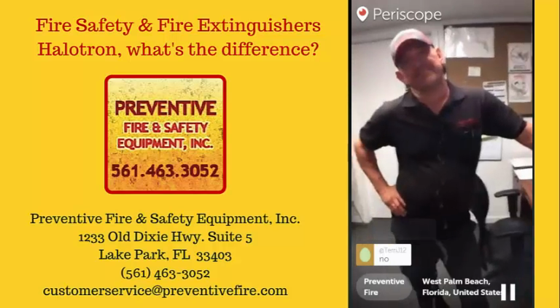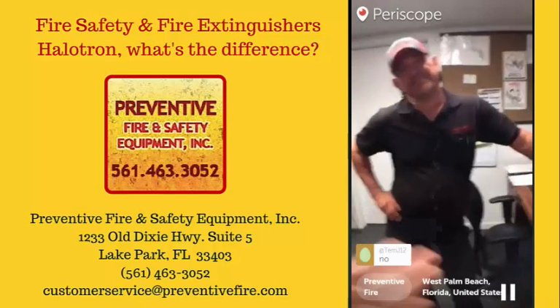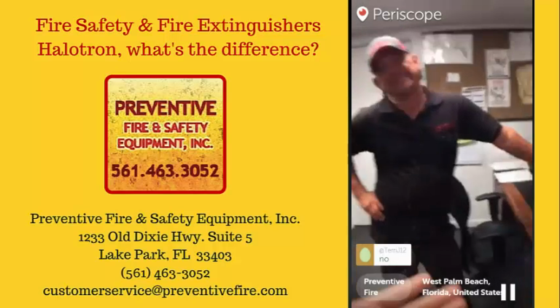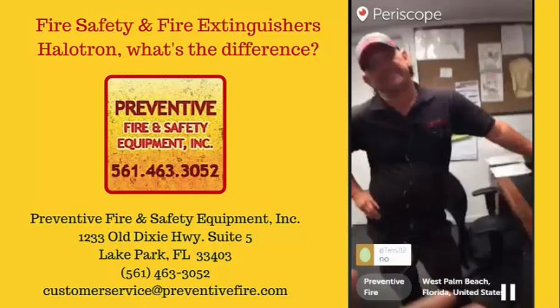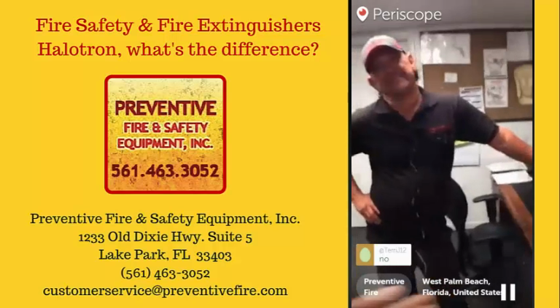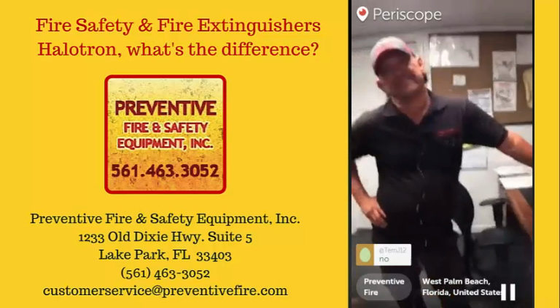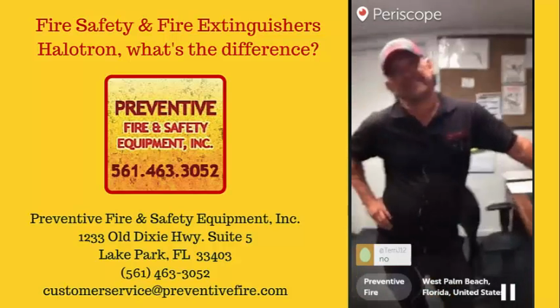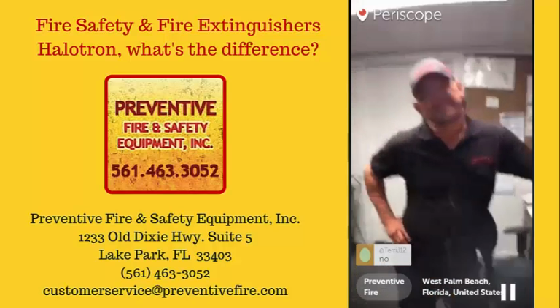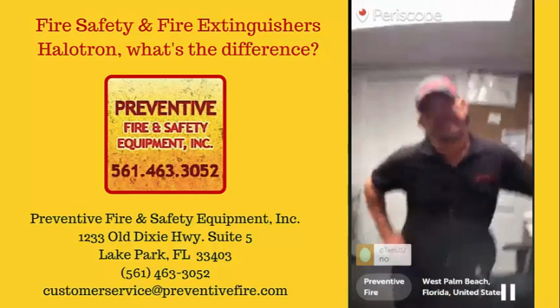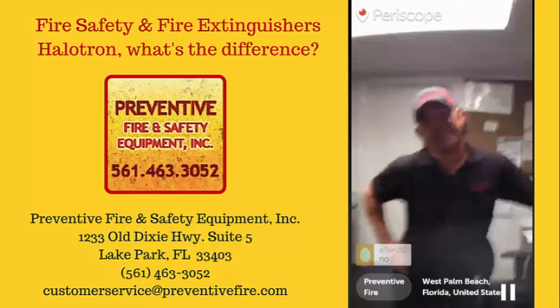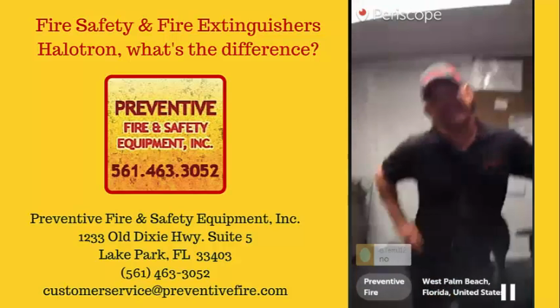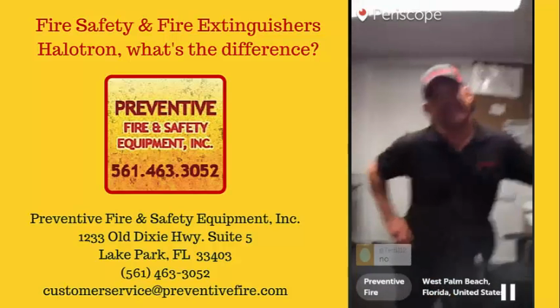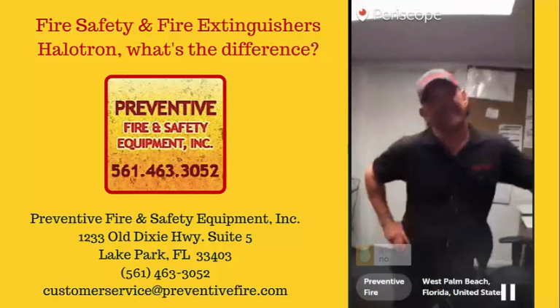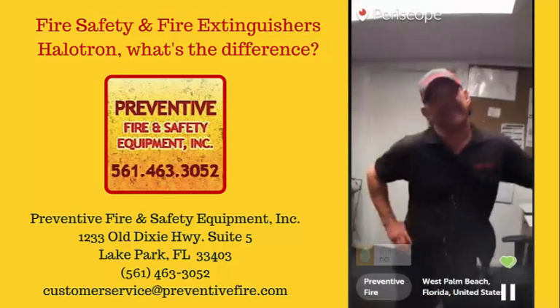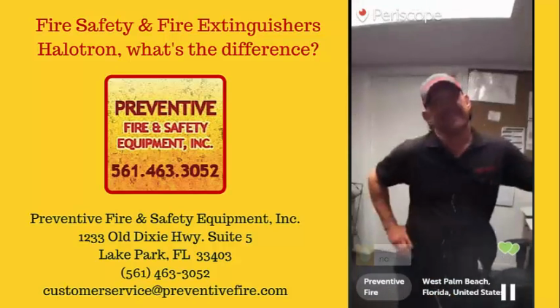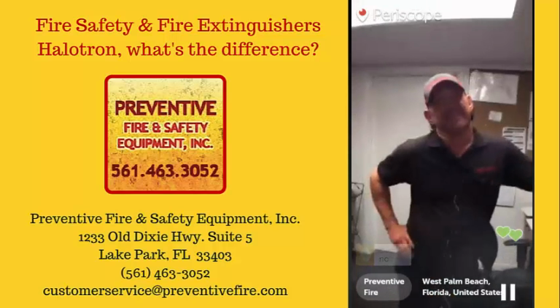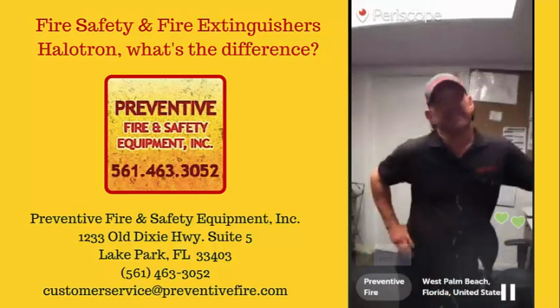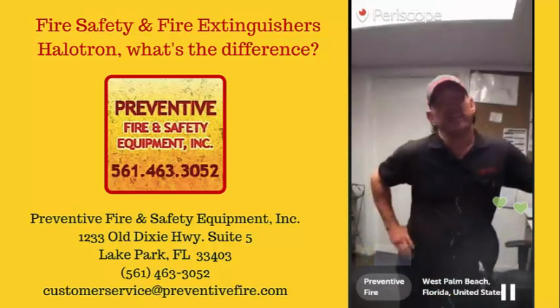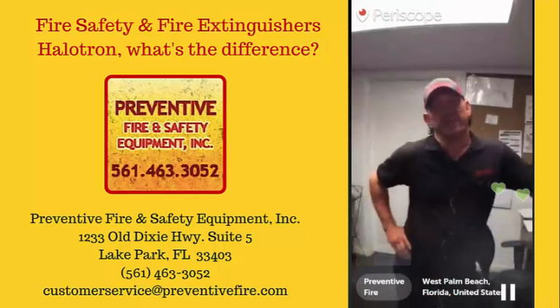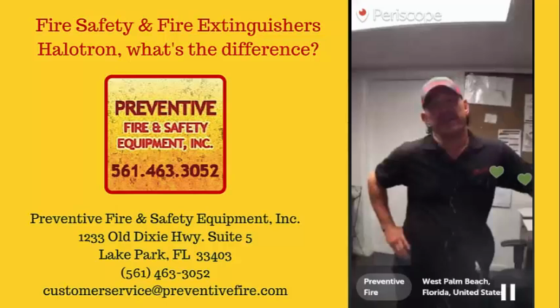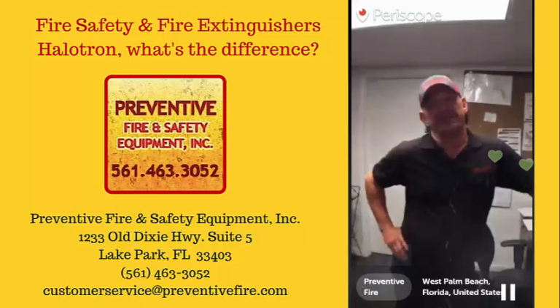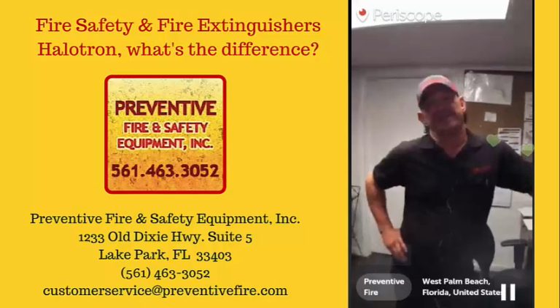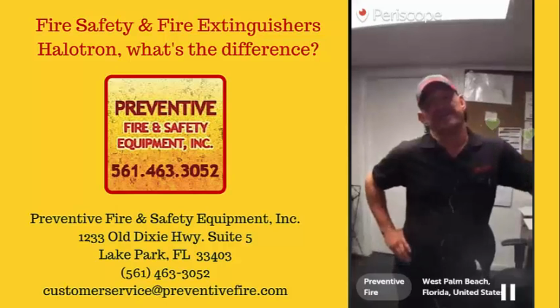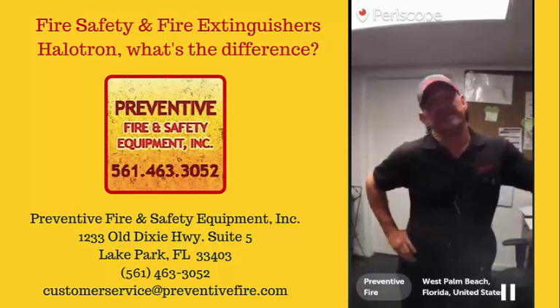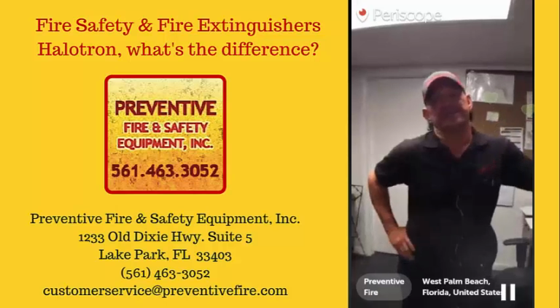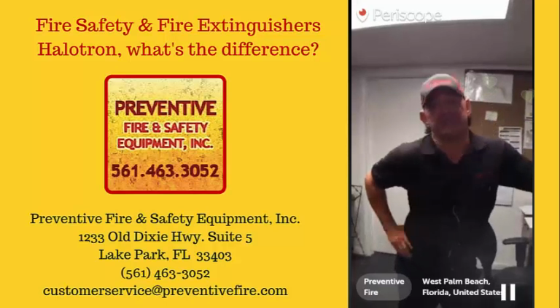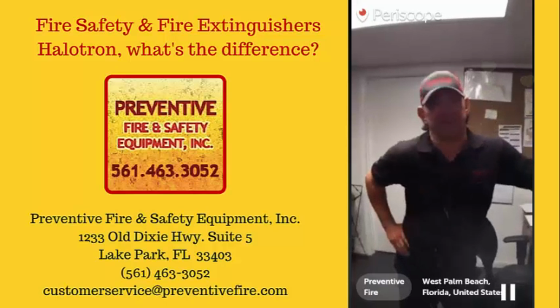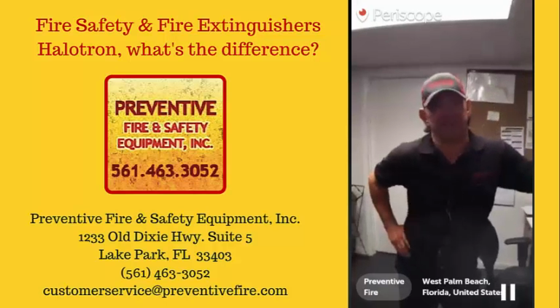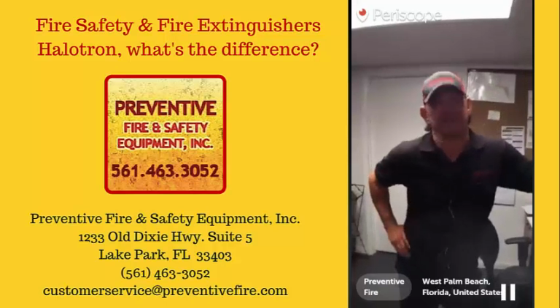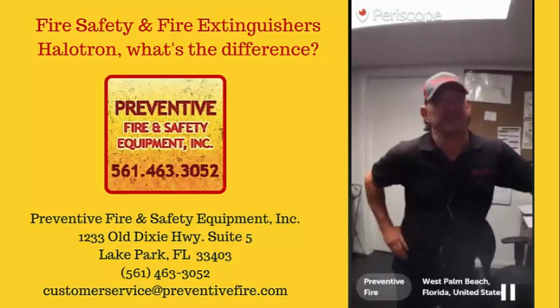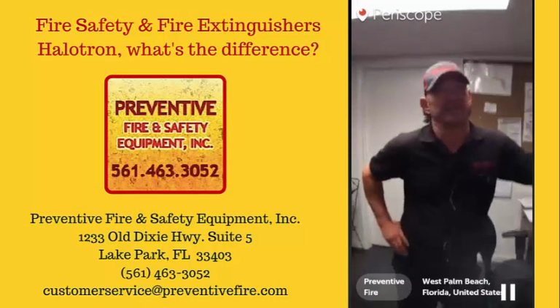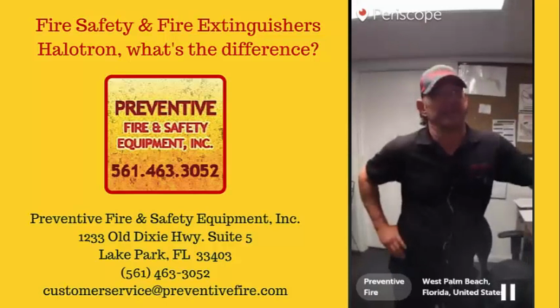Another question: will it hurt if you discharge this extinguisher on yourself? No, it won't hurt if you discharge it on yourself.